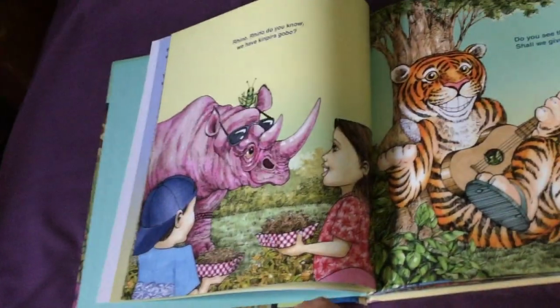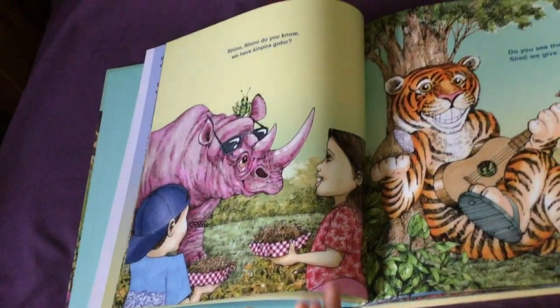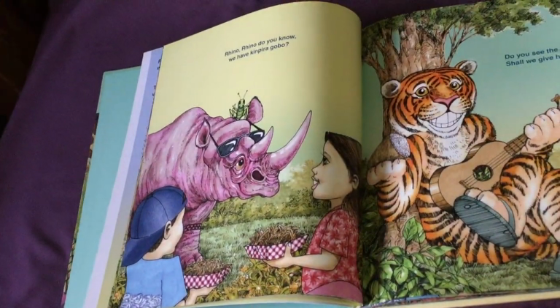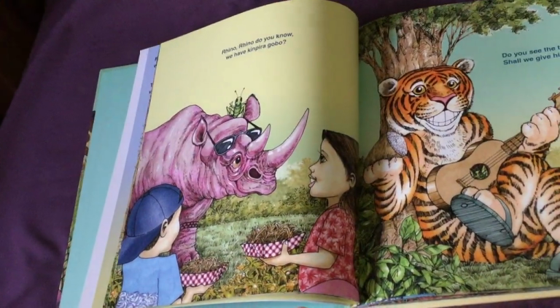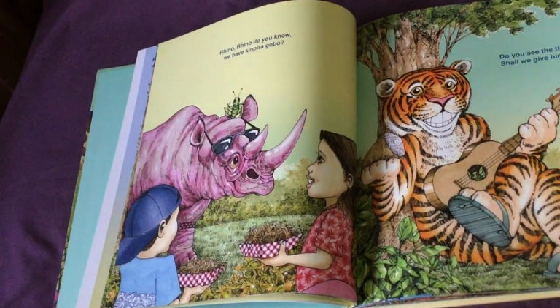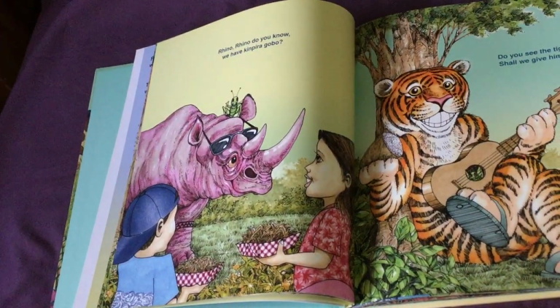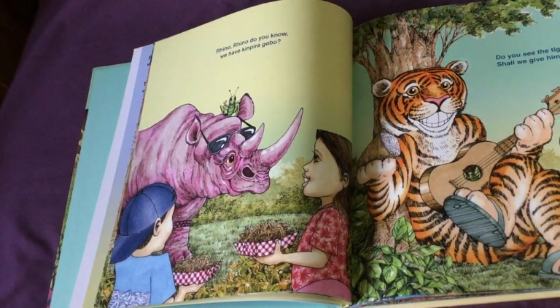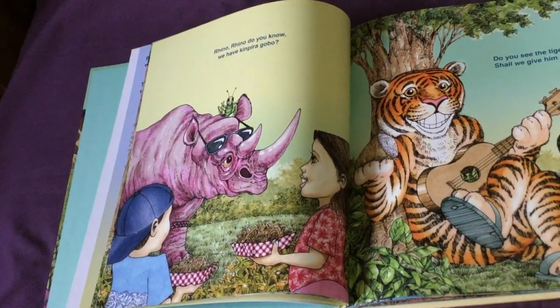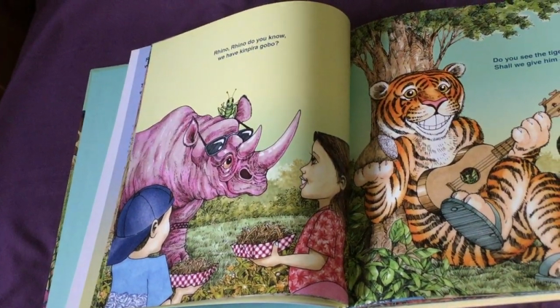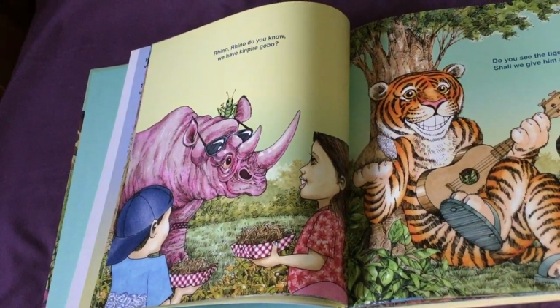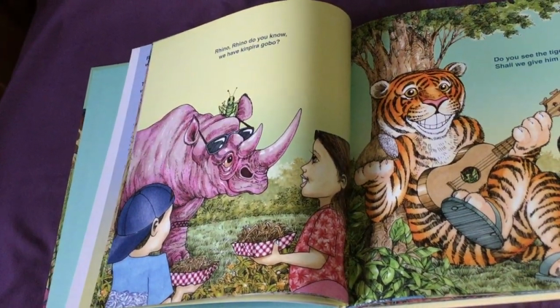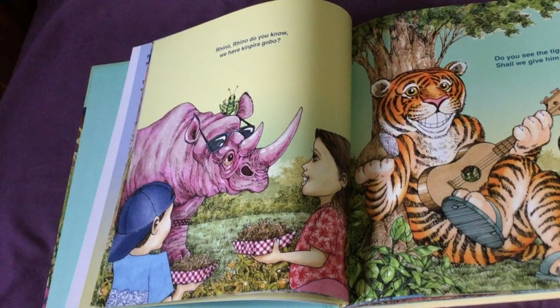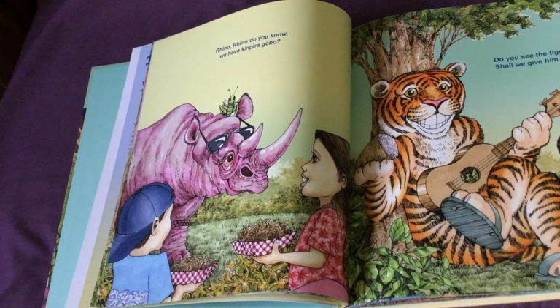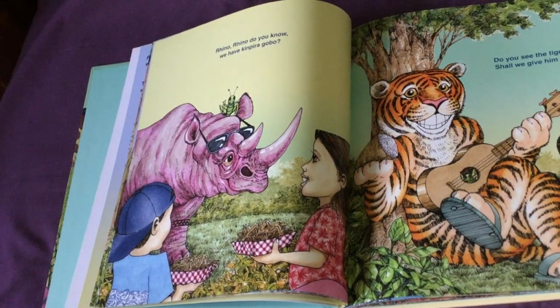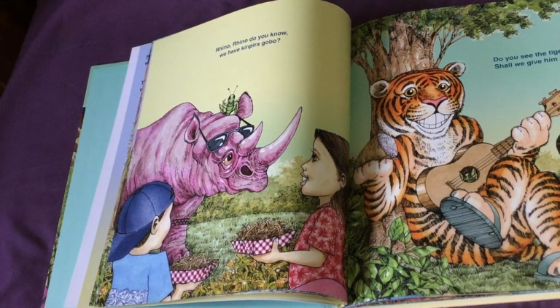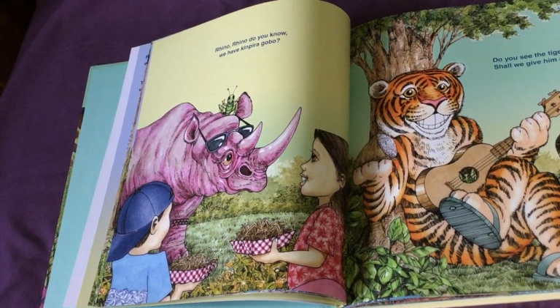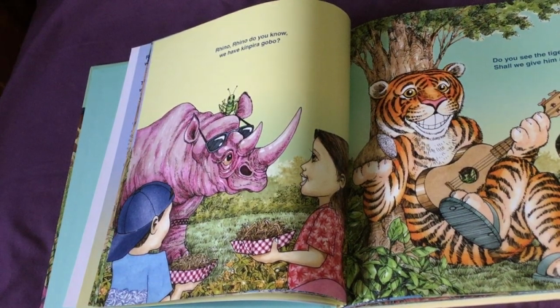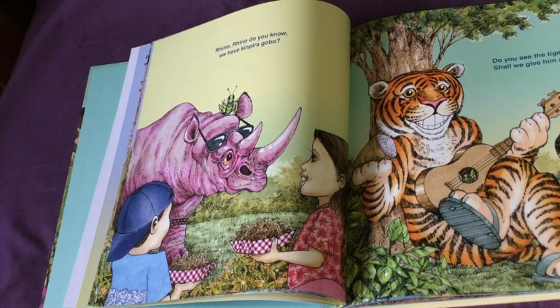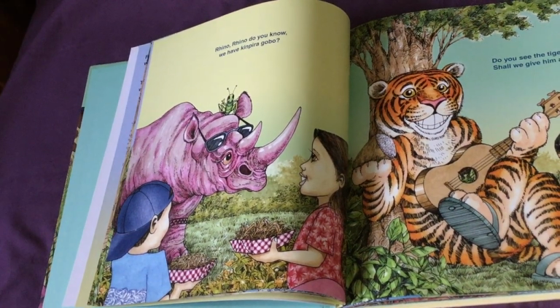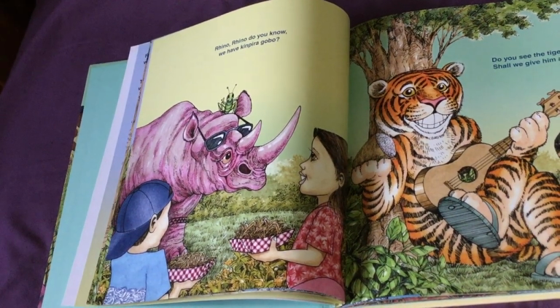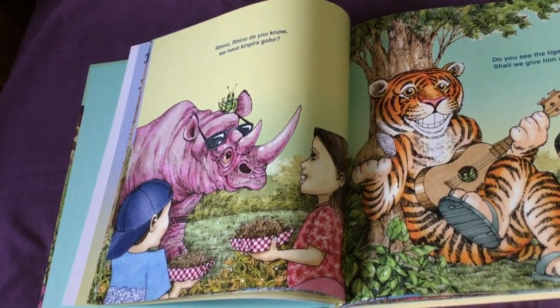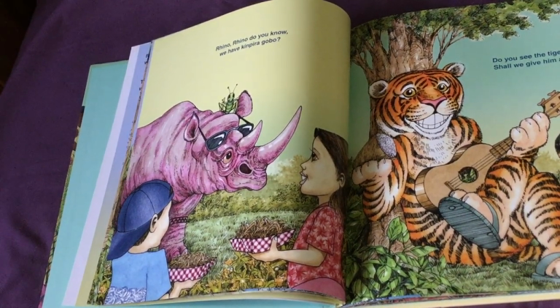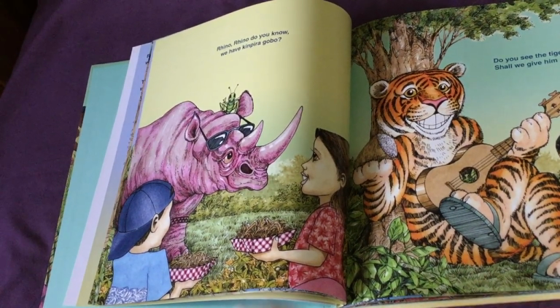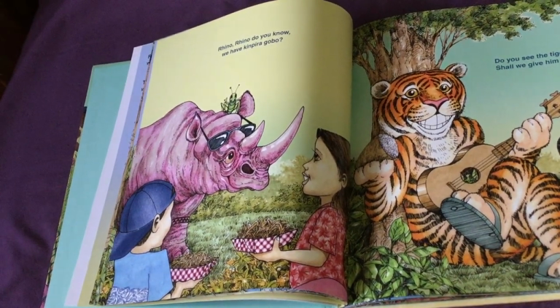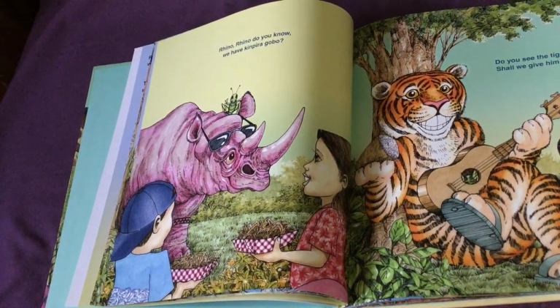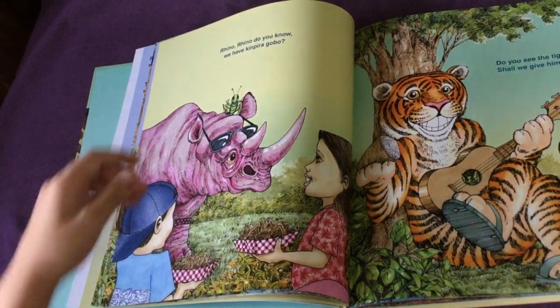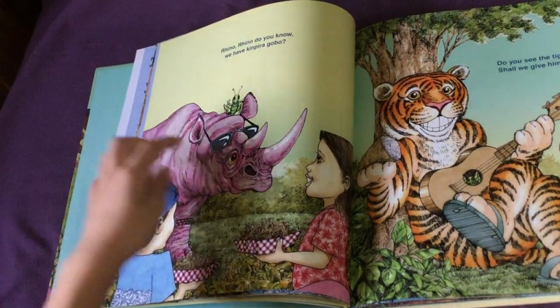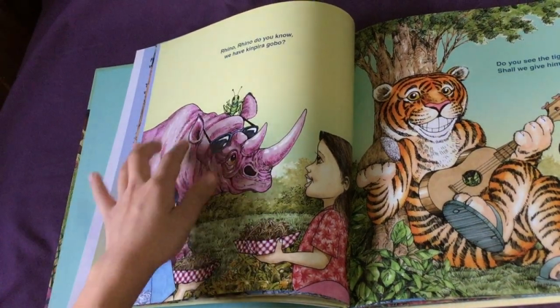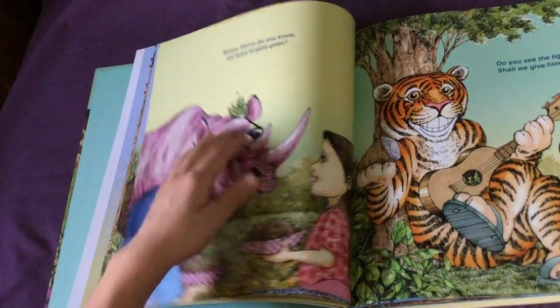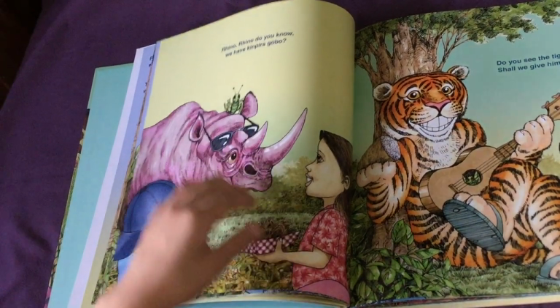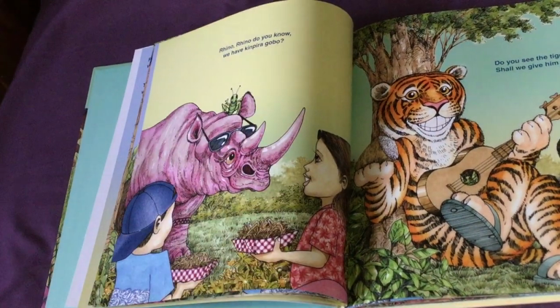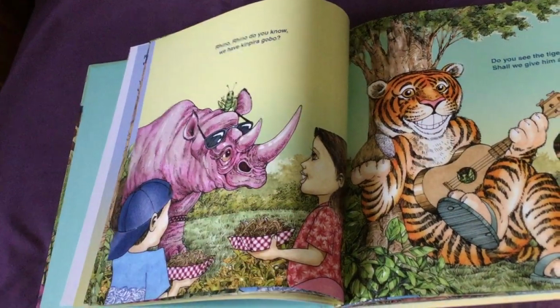He's on the boy's hat and on the fork. Rhino, Rhino, do you know we have Kimpira Gobo? Where's the grasshopper? He's right on the rhino's head.